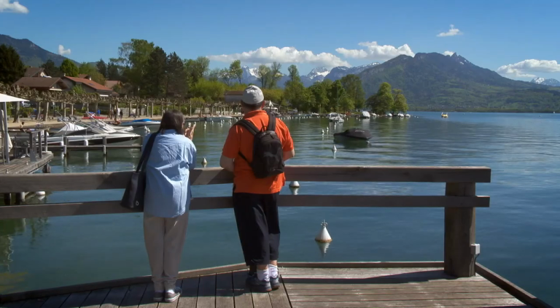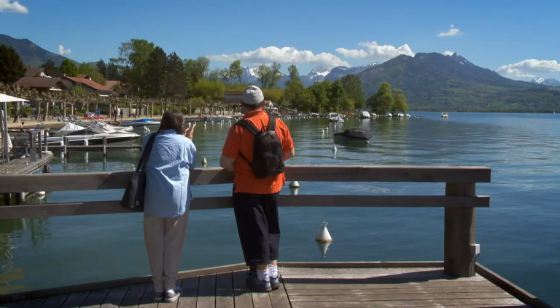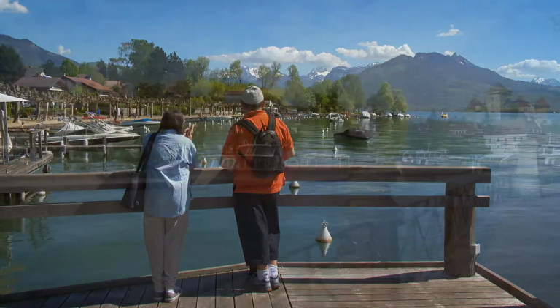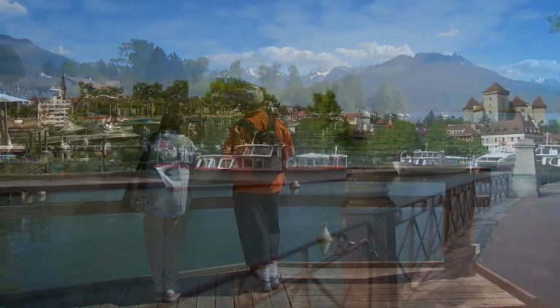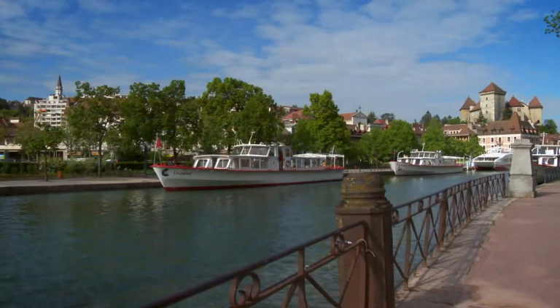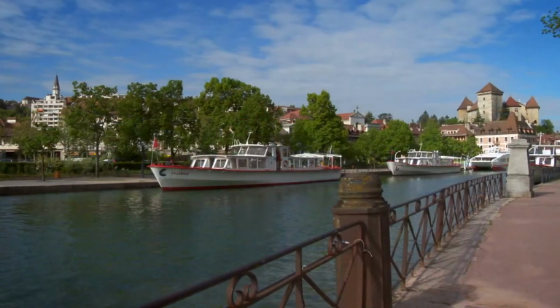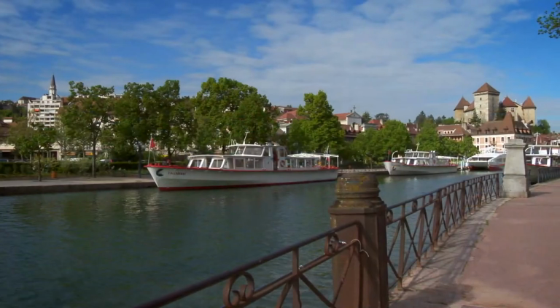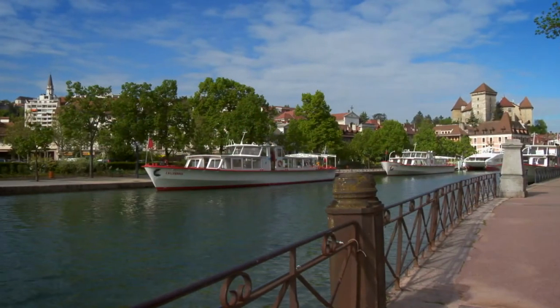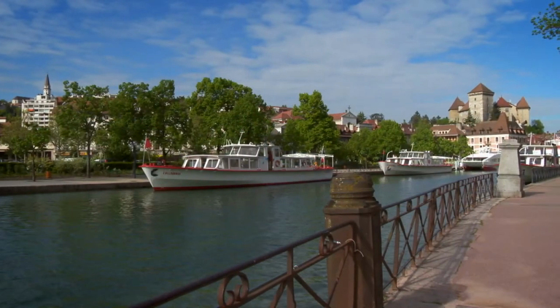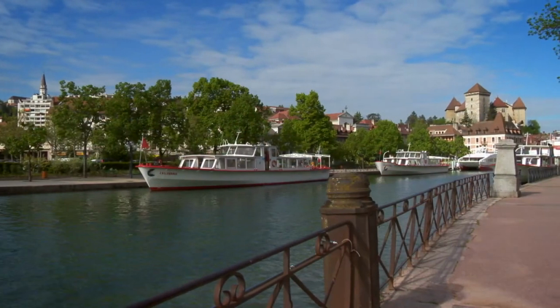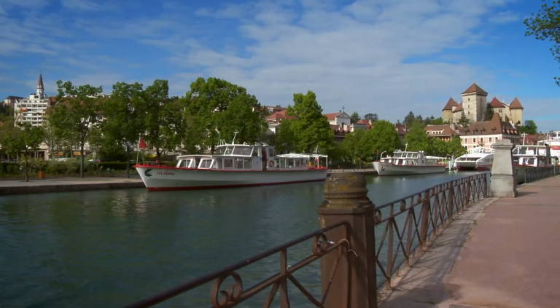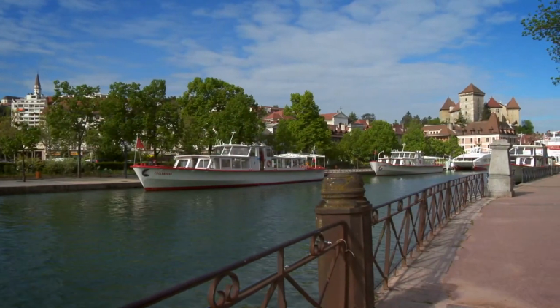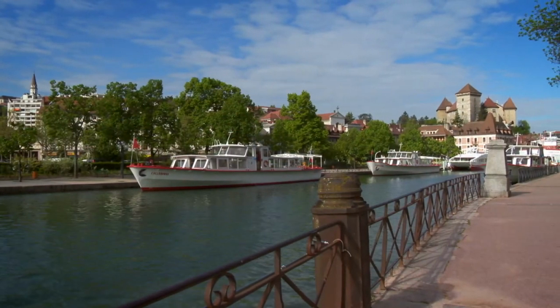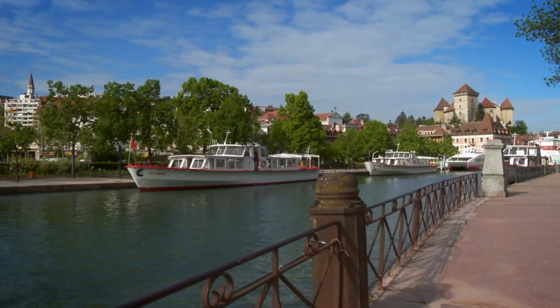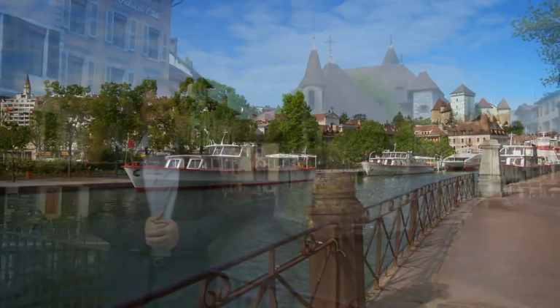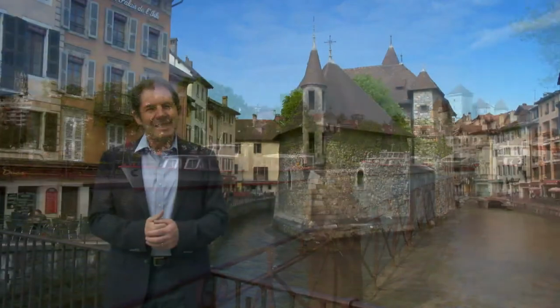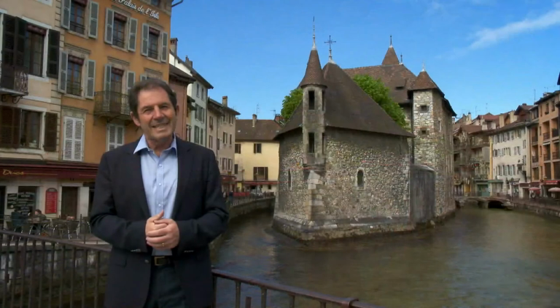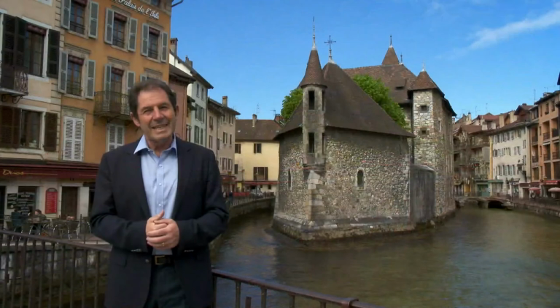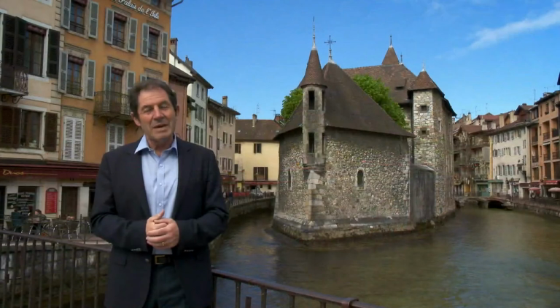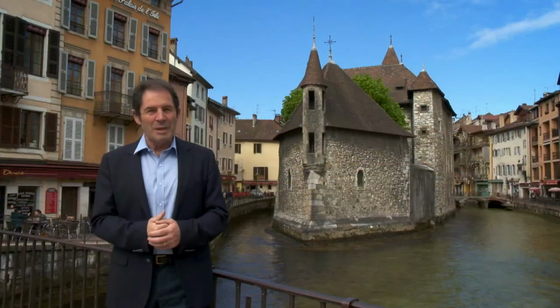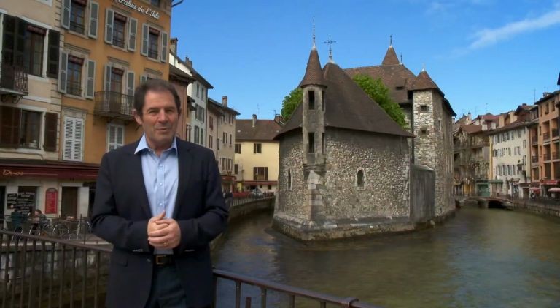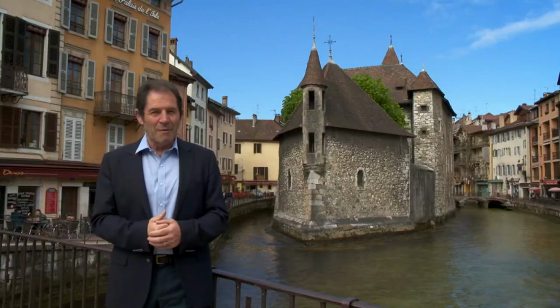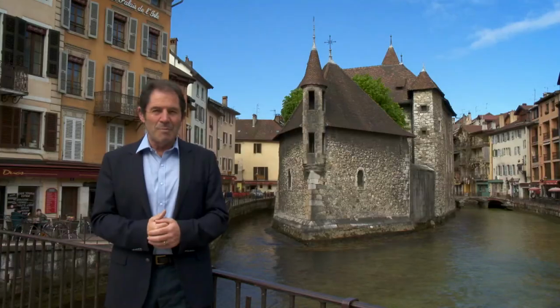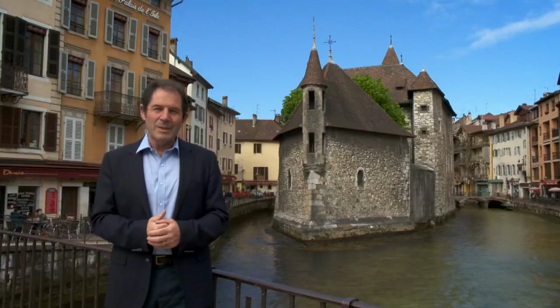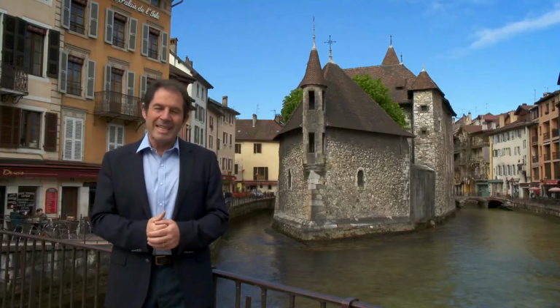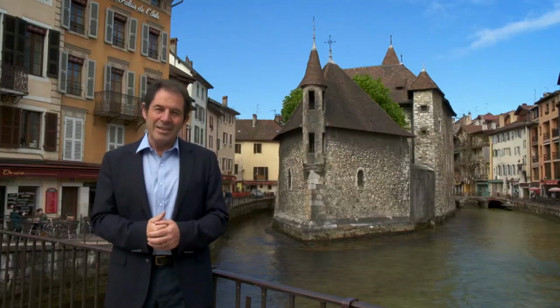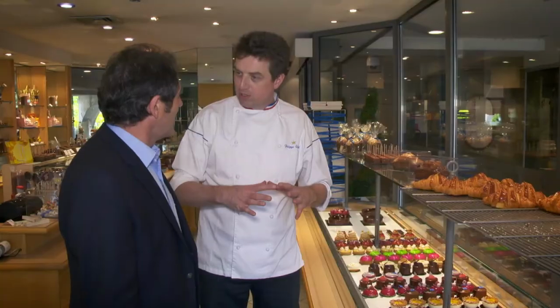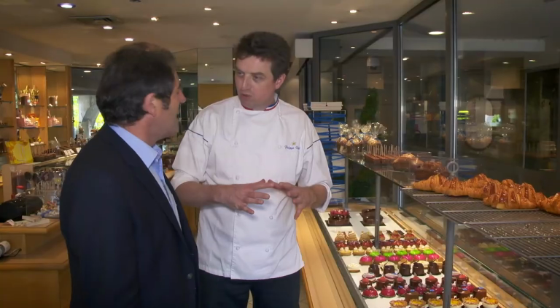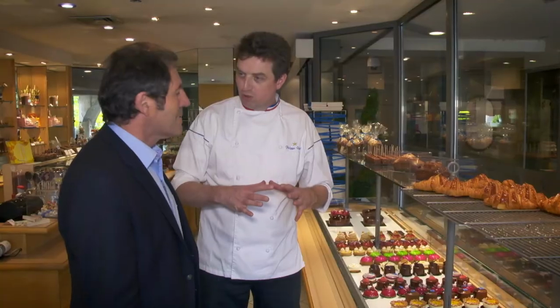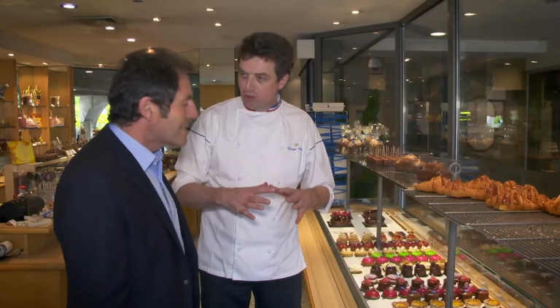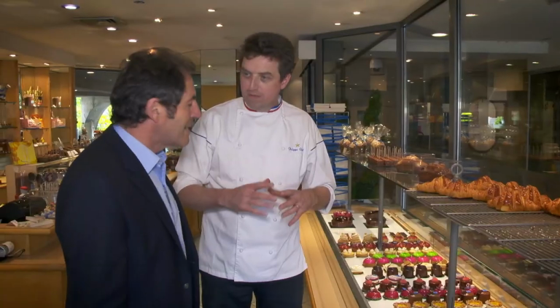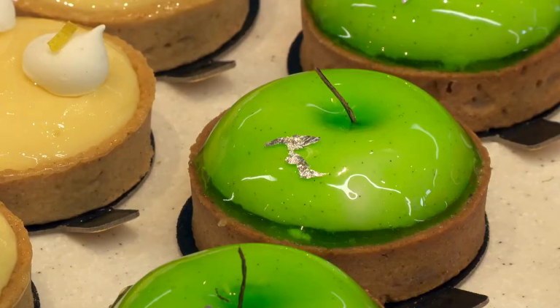Tomorrow, I visit the very beautiful city of Annecy and I meet one of the most talented French patissiers.